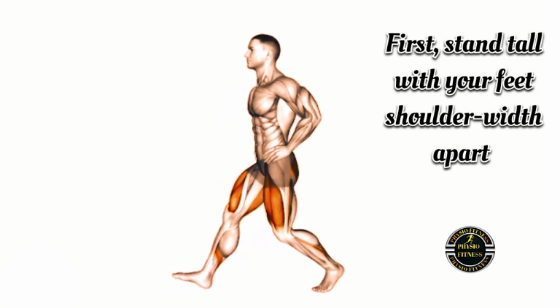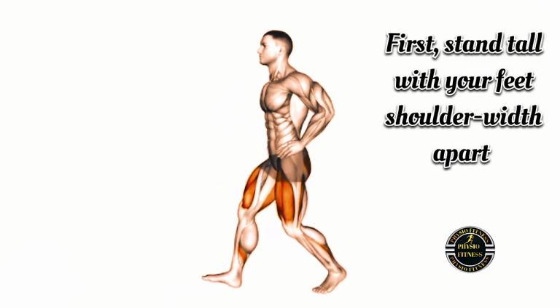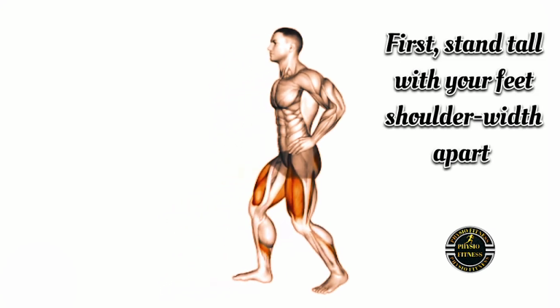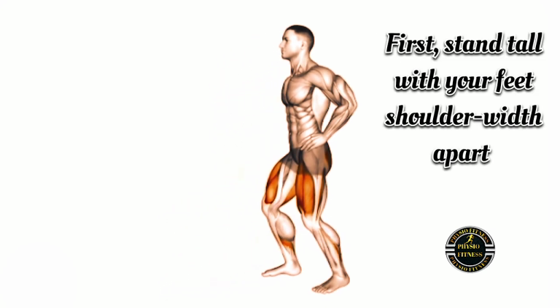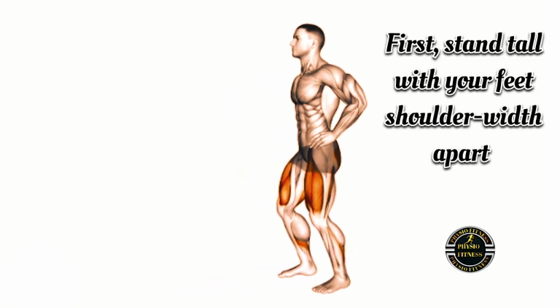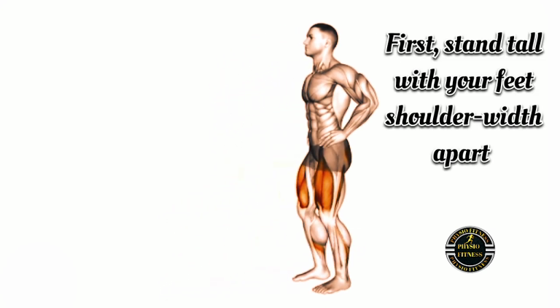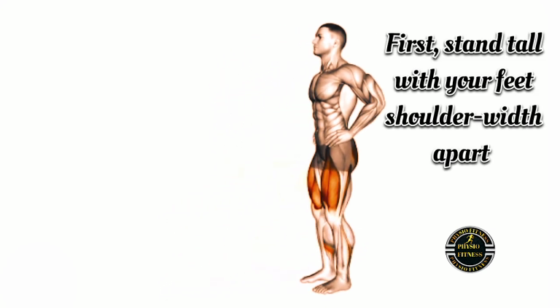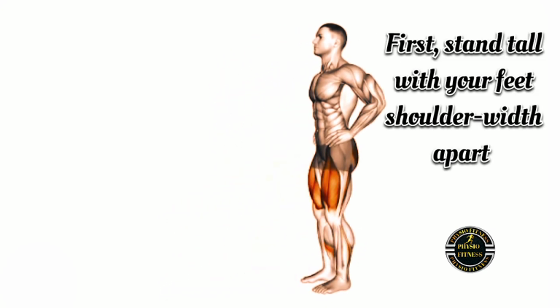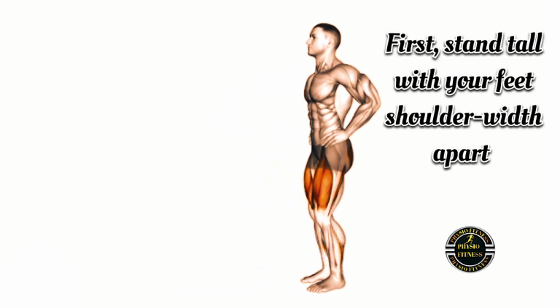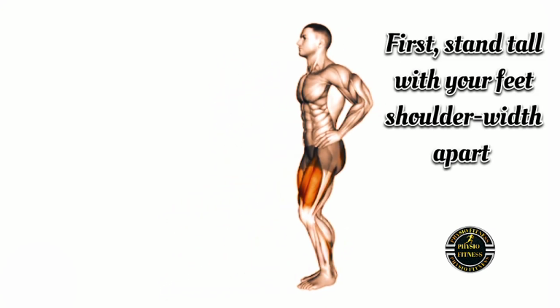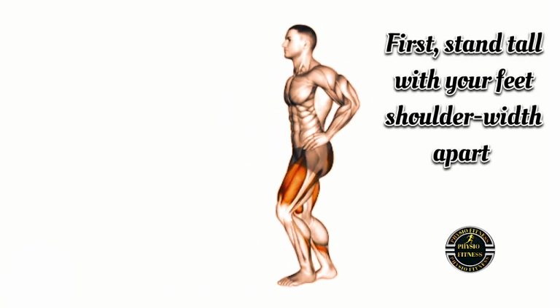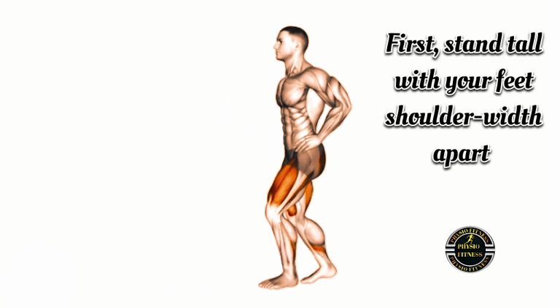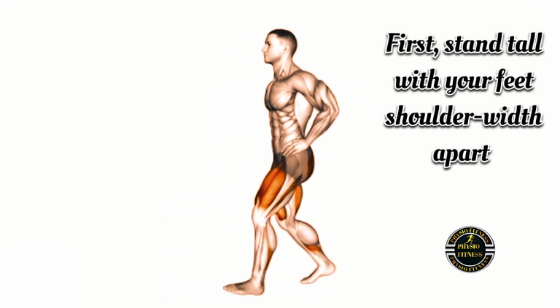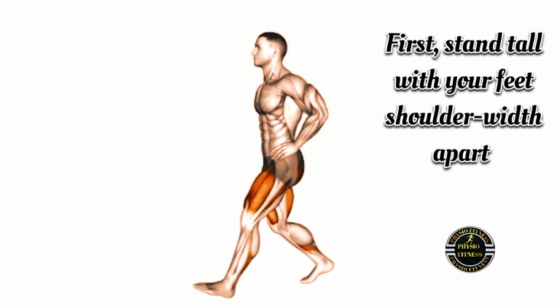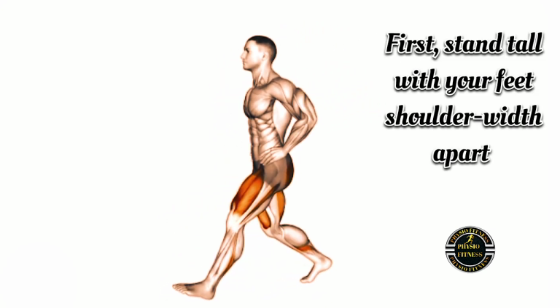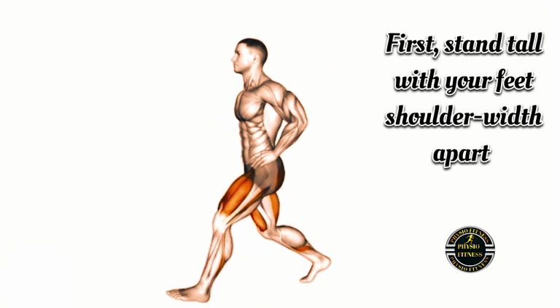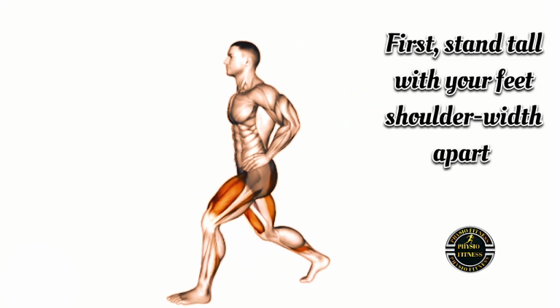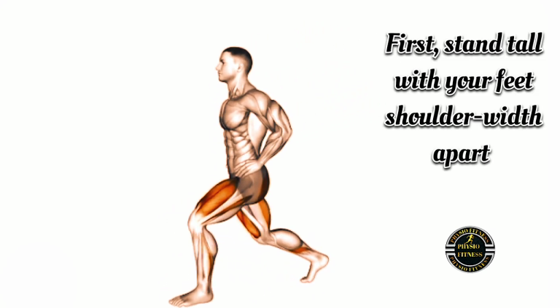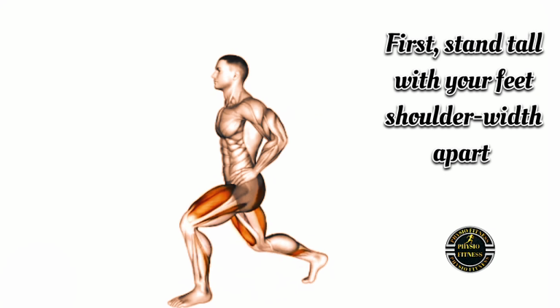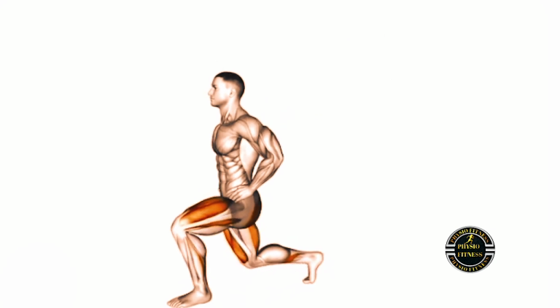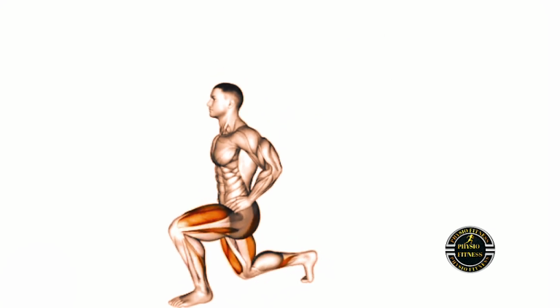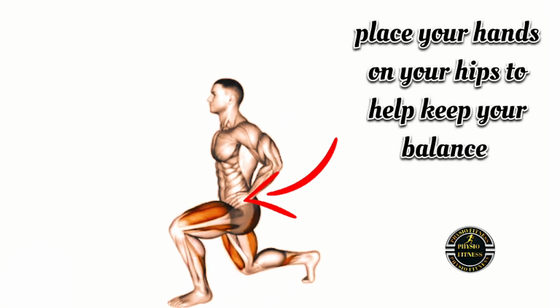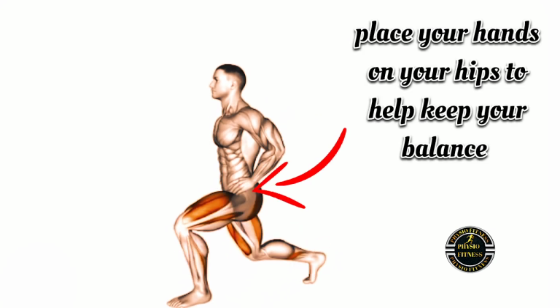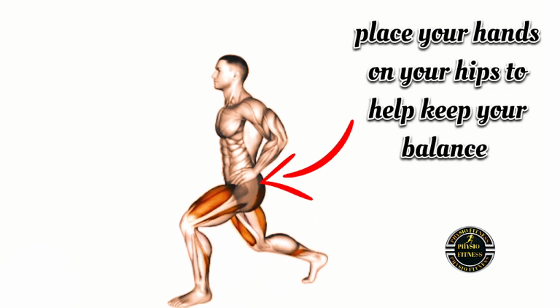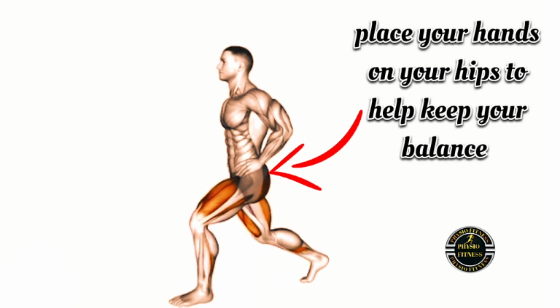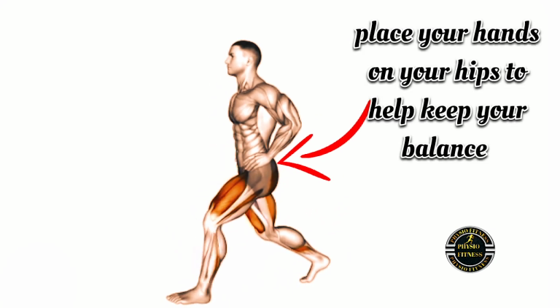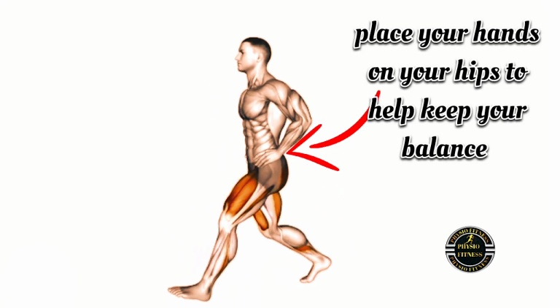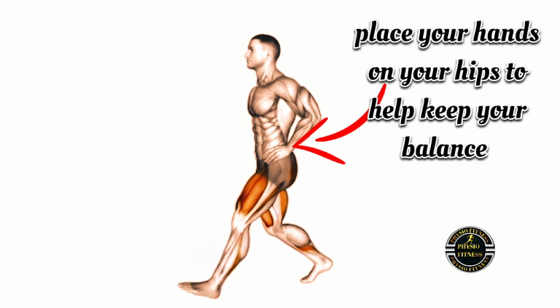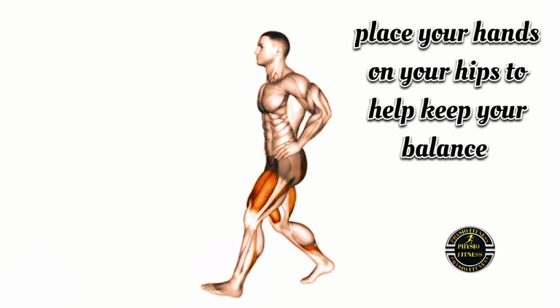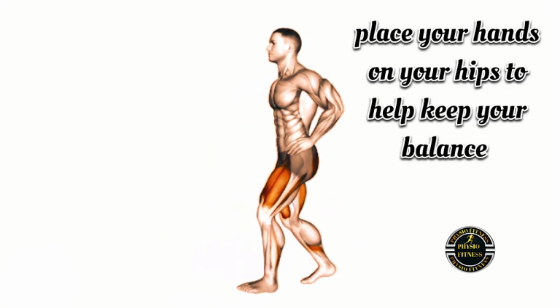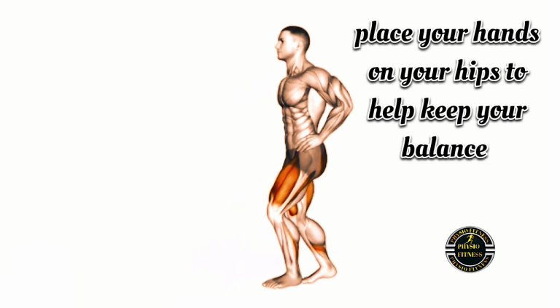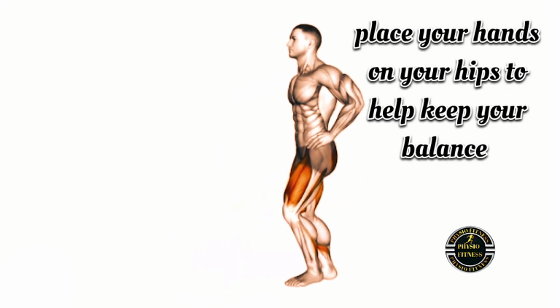First, stand tall with your feet shoulder-width apart. Place your hands on your hips to help keep your balance.